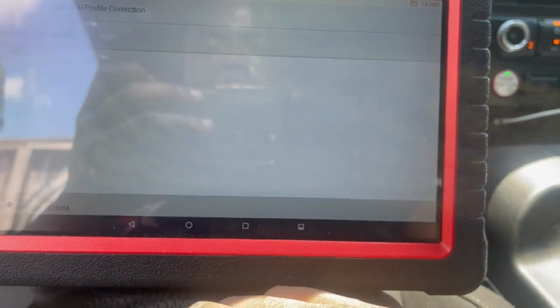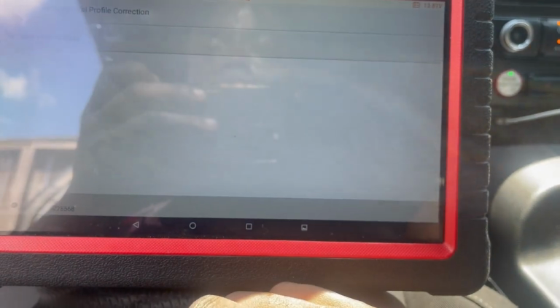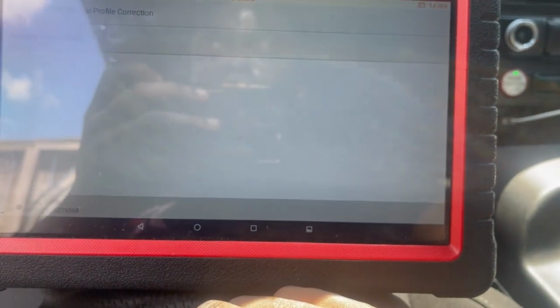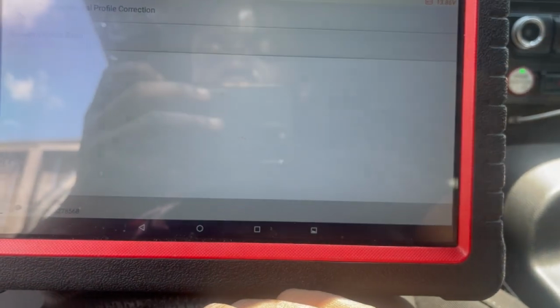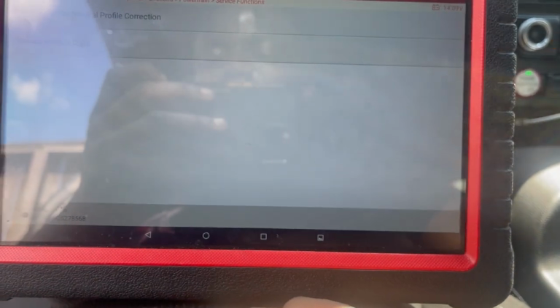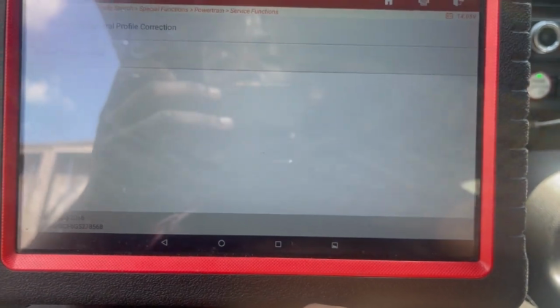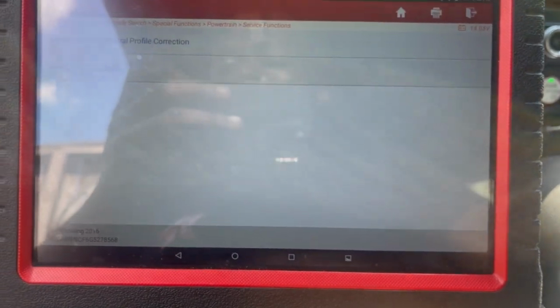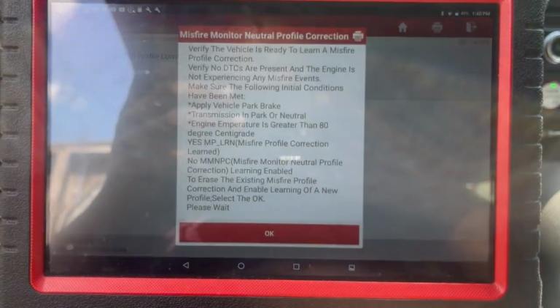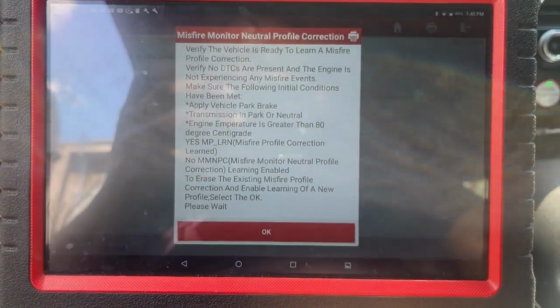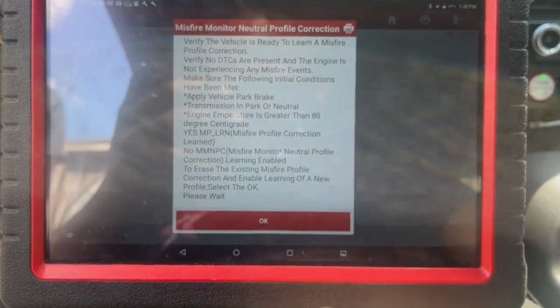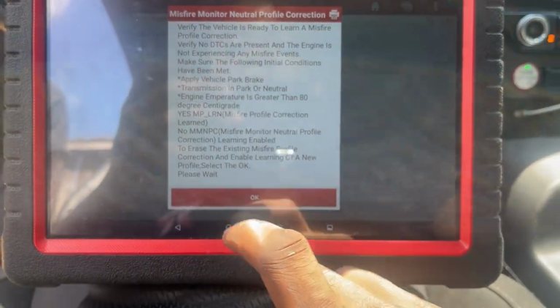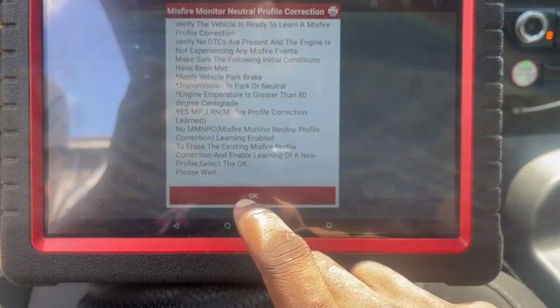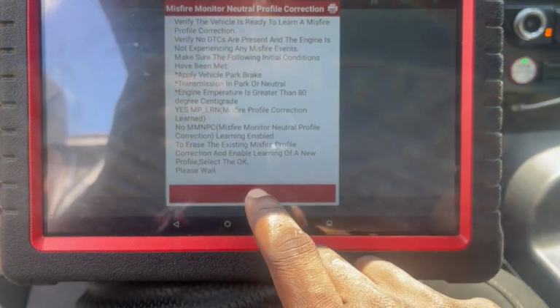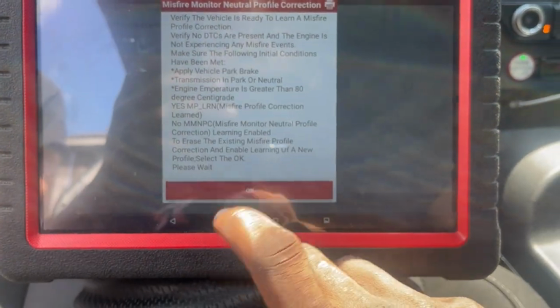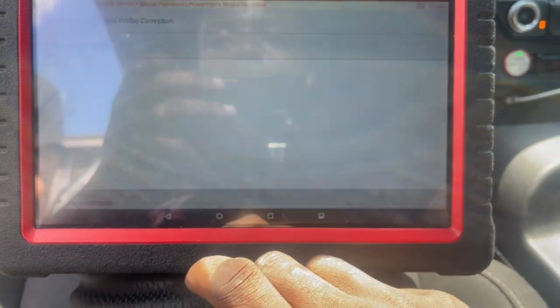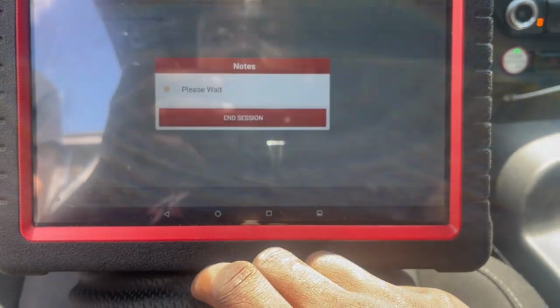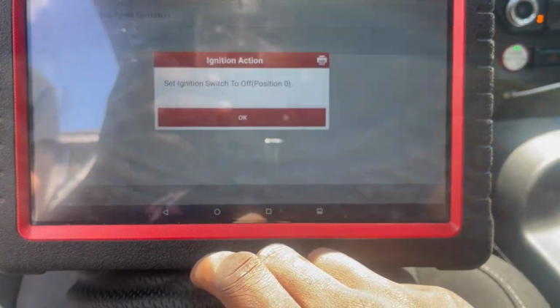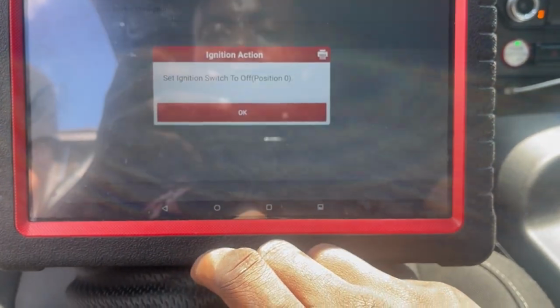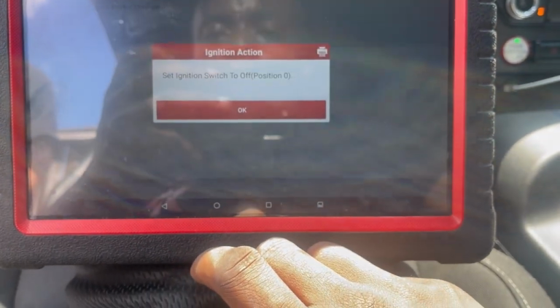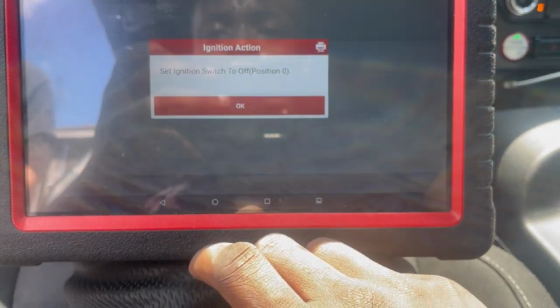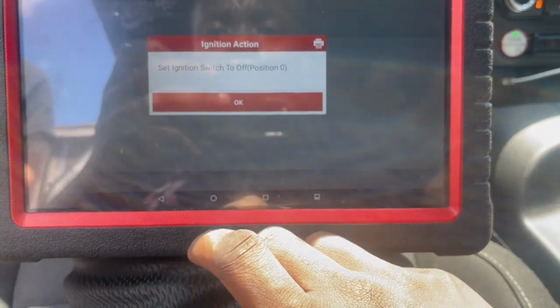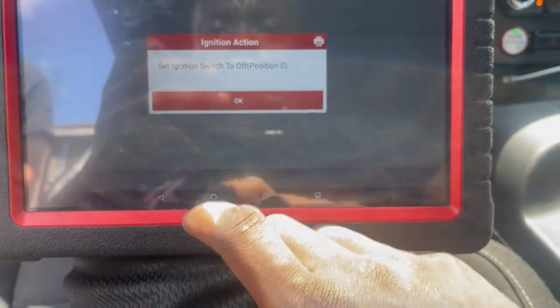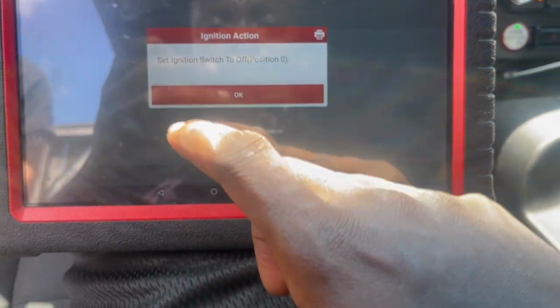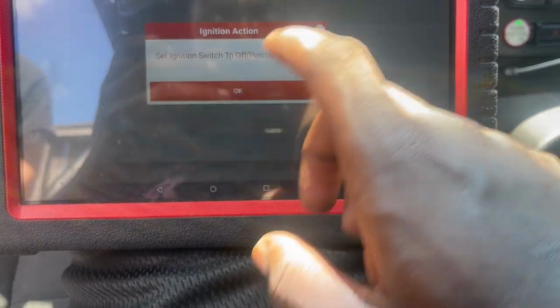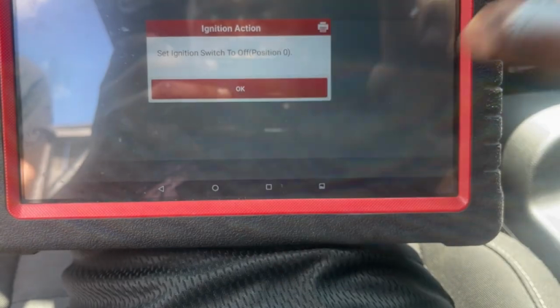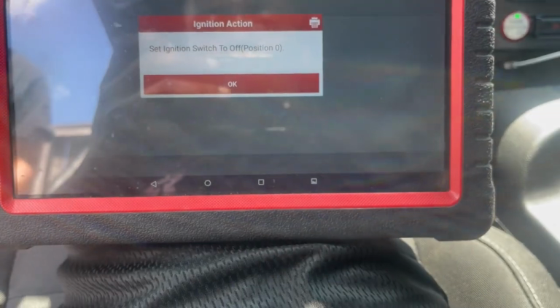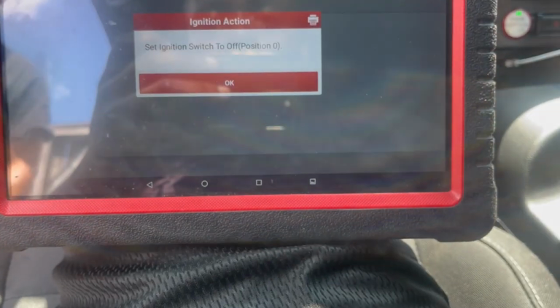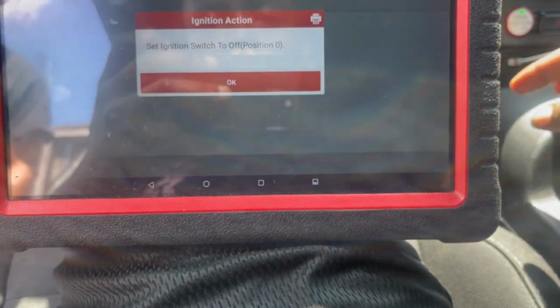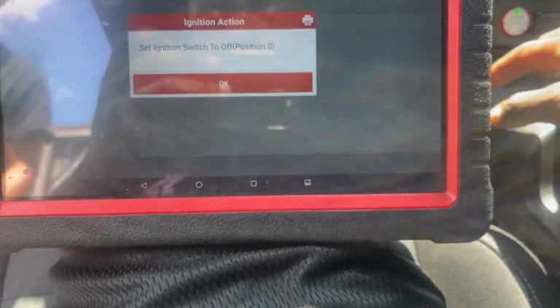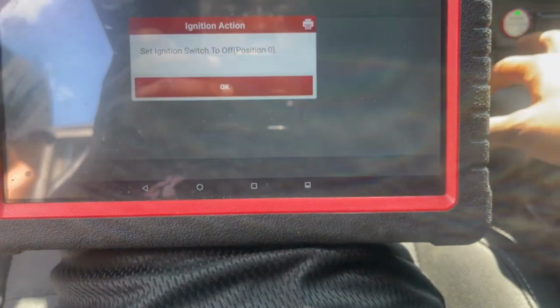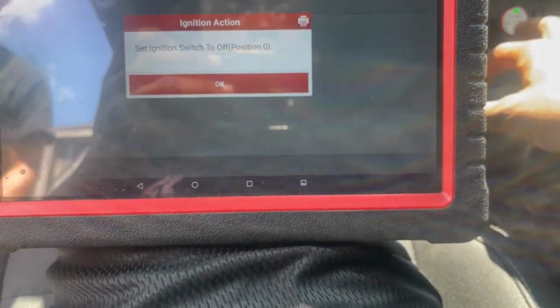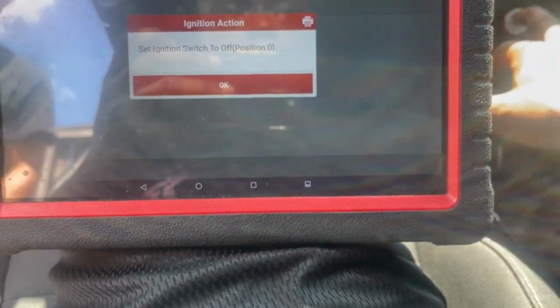Okay, cool. Follow the procedure. Set ignition switch to off.